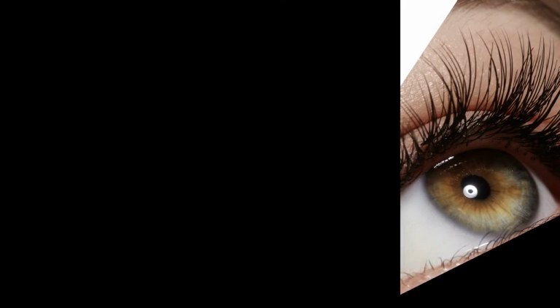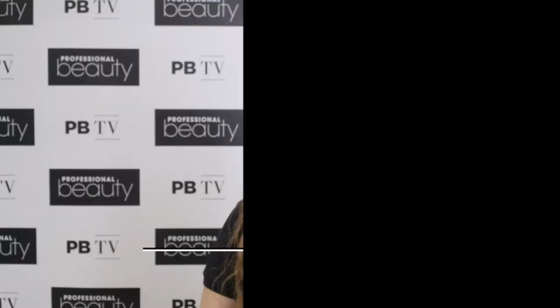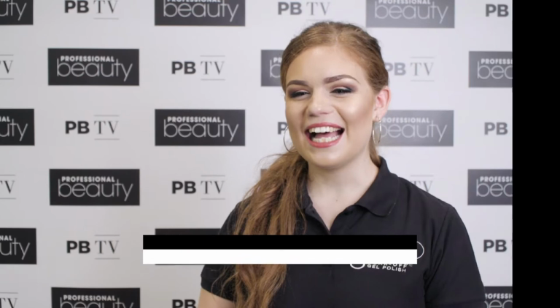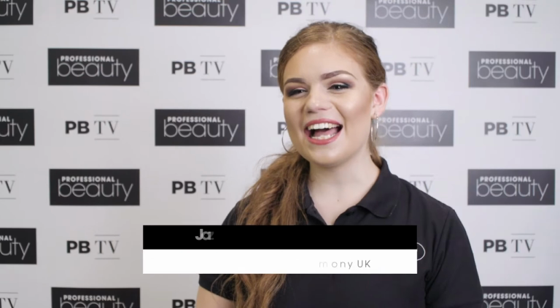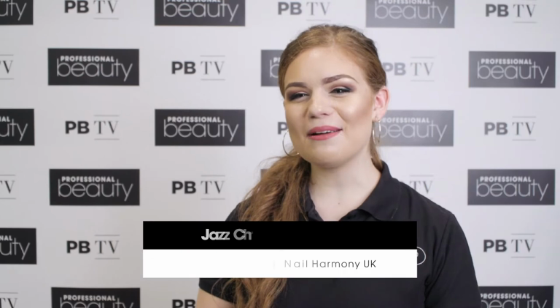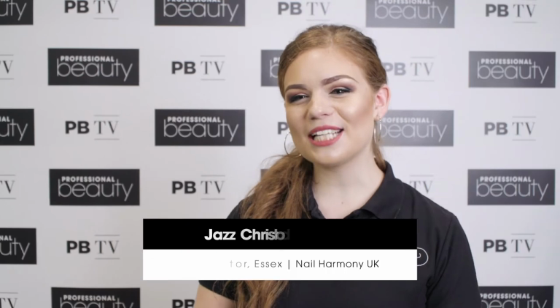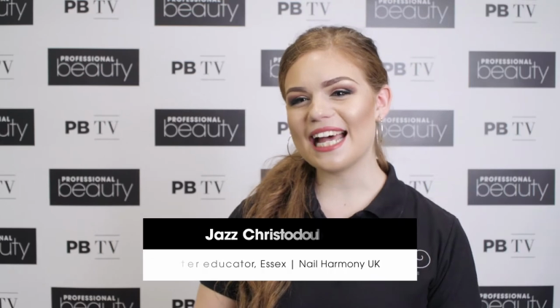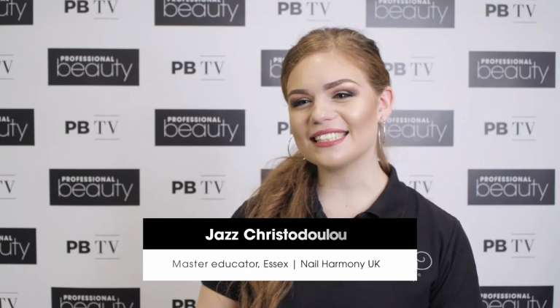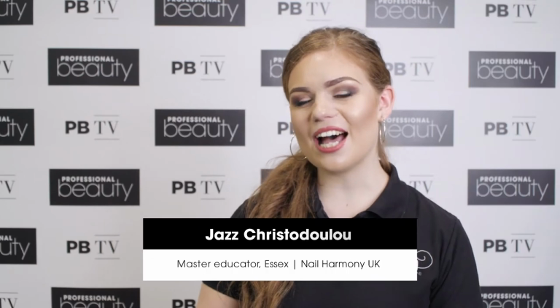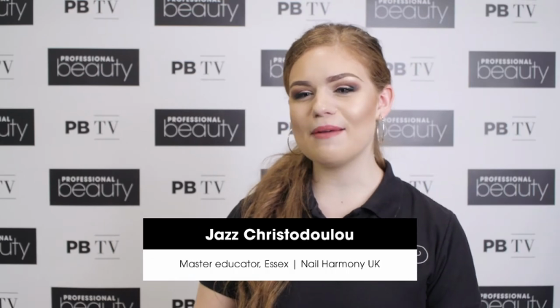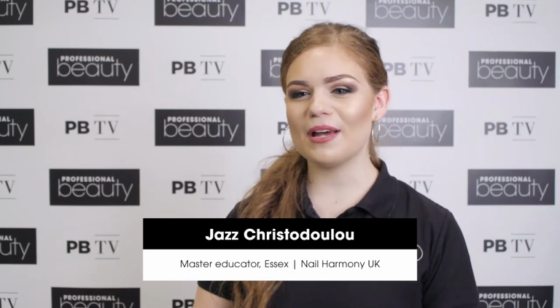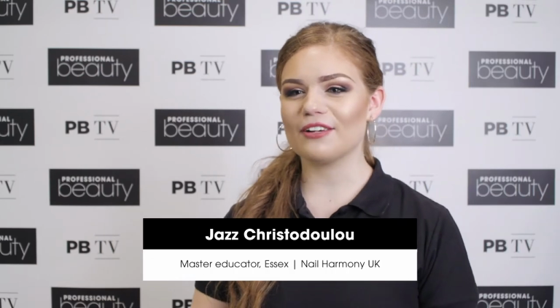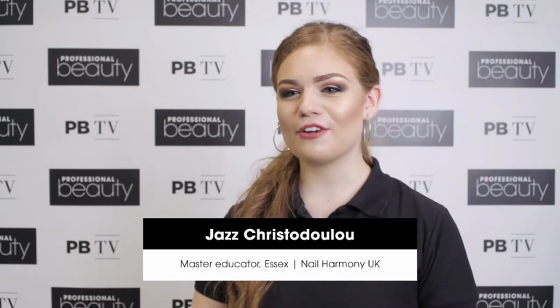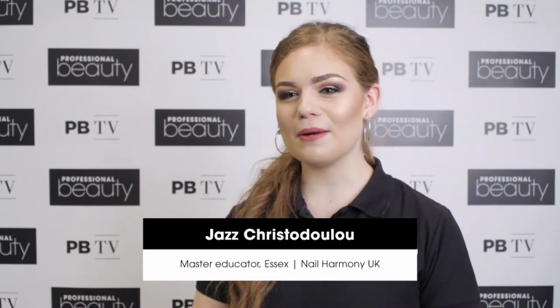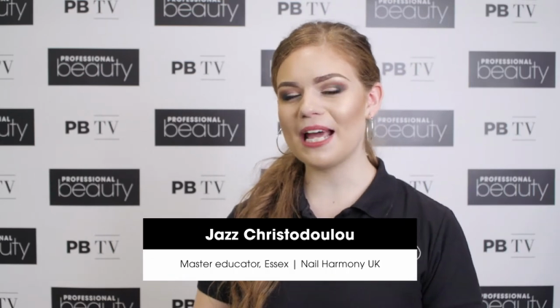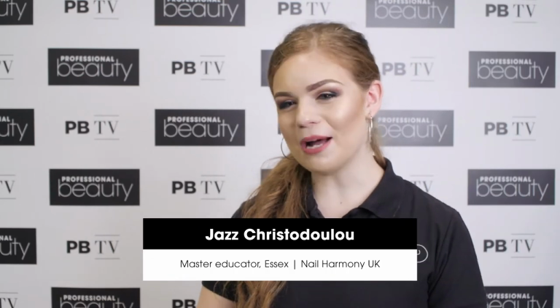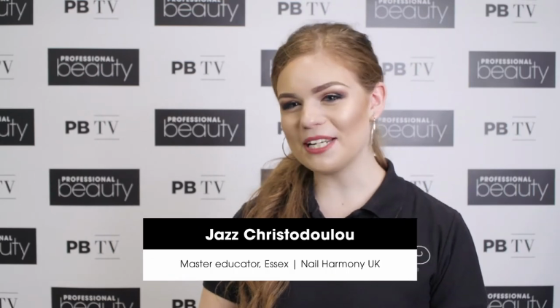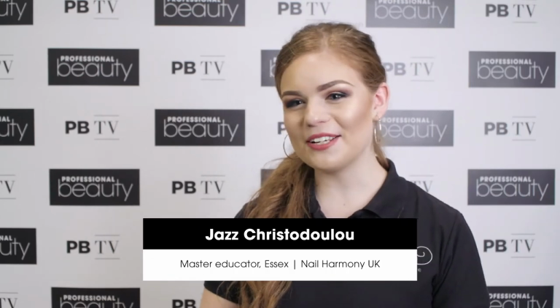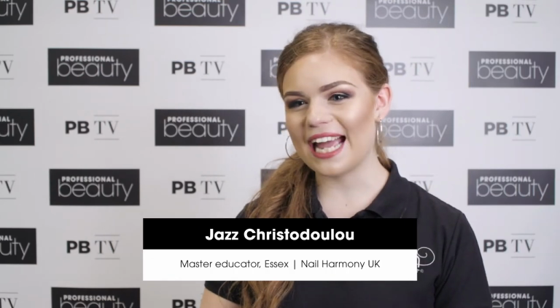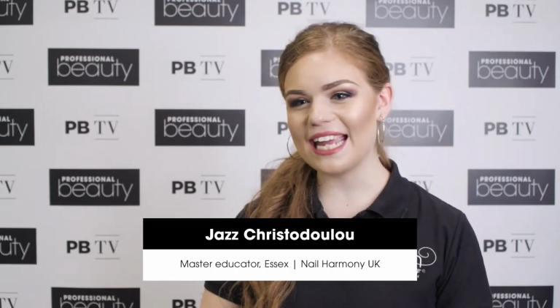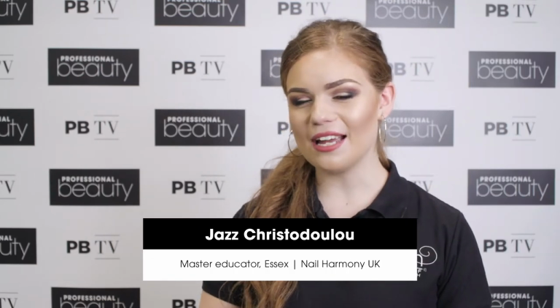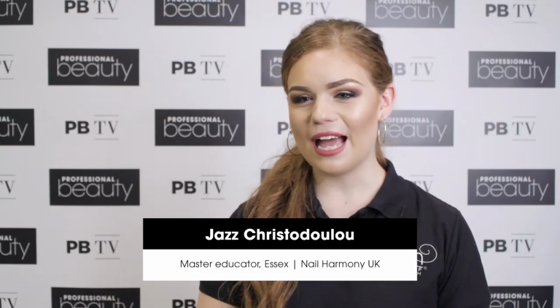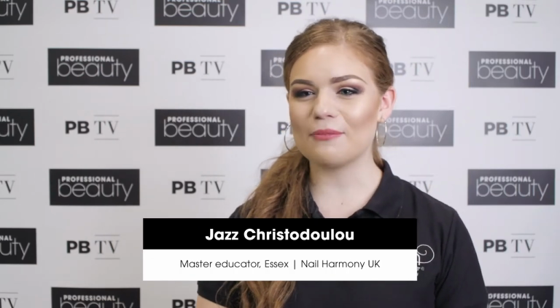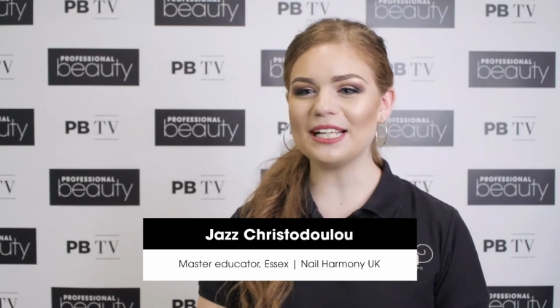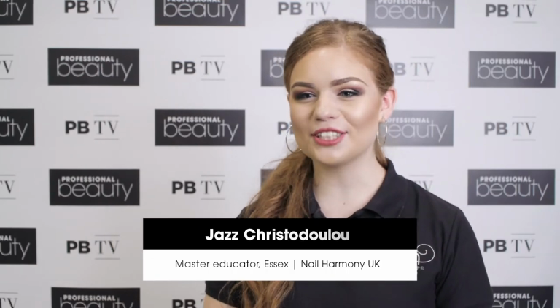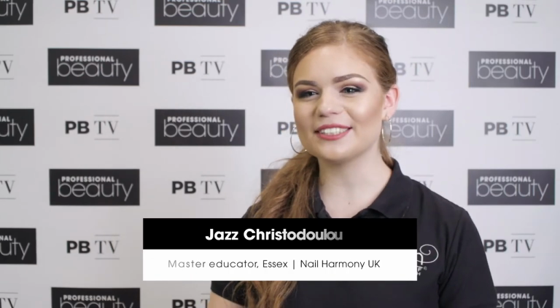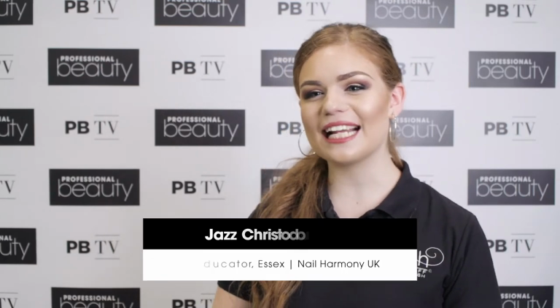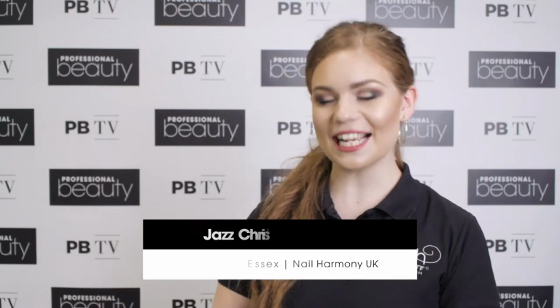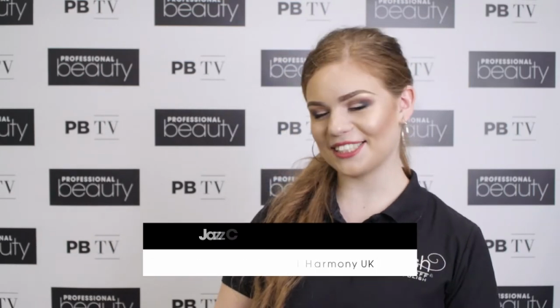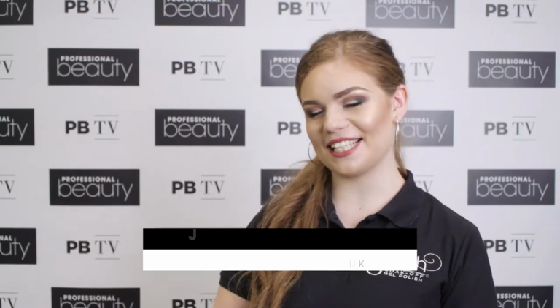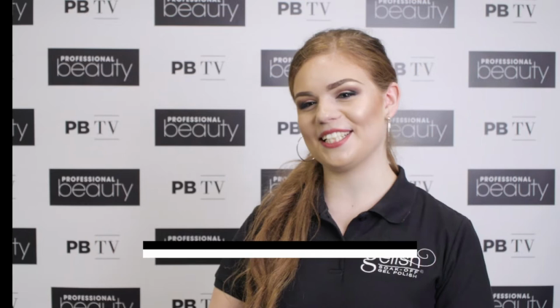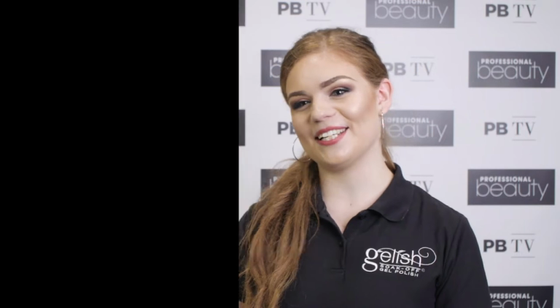Hi, I'm Jazz. I'm from Now Harmony UK and we're introducing Lash Extentive.